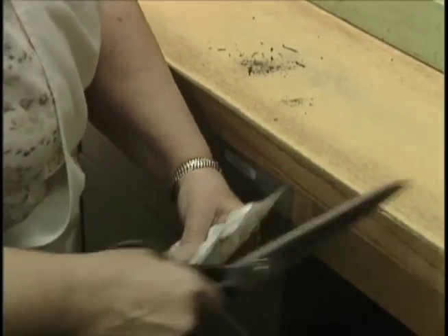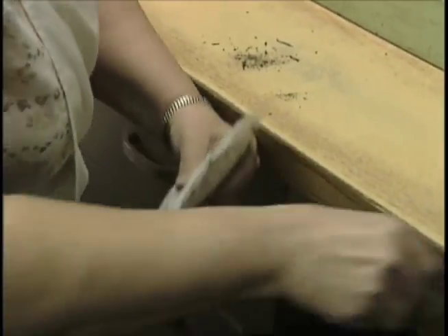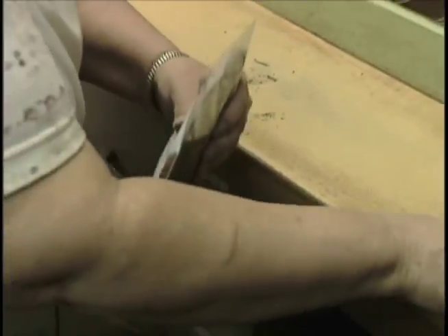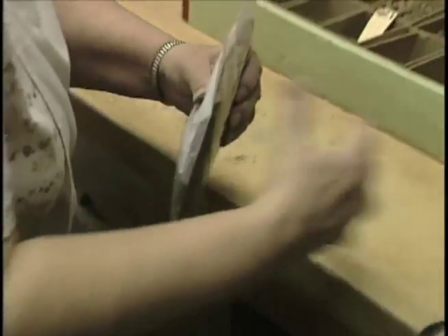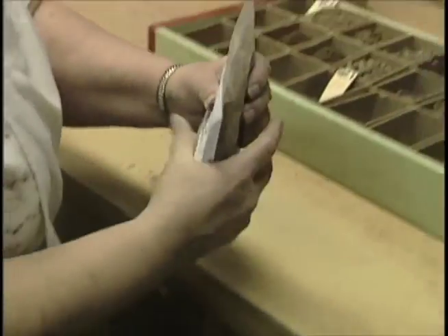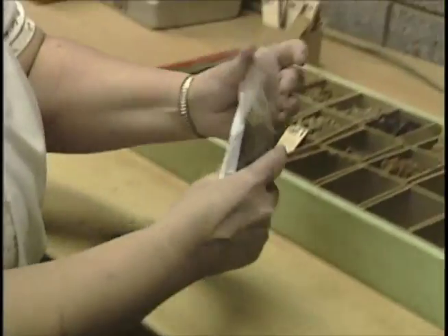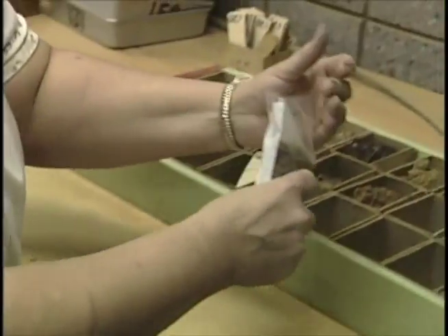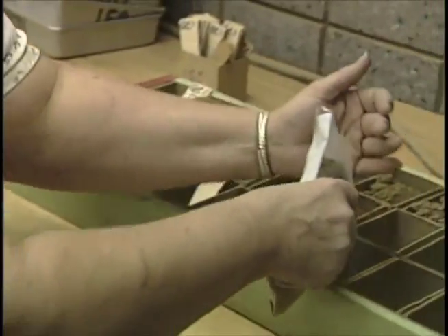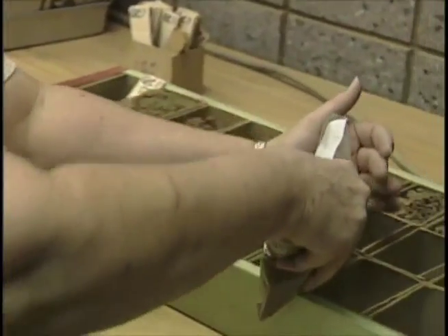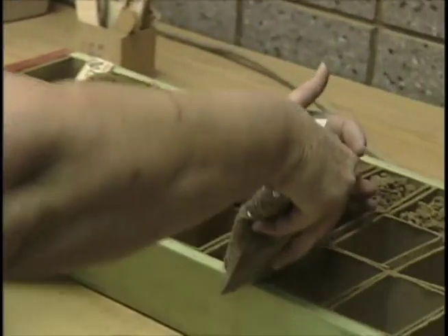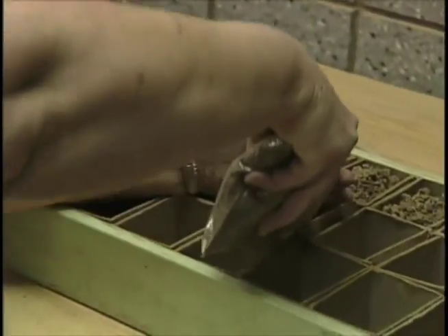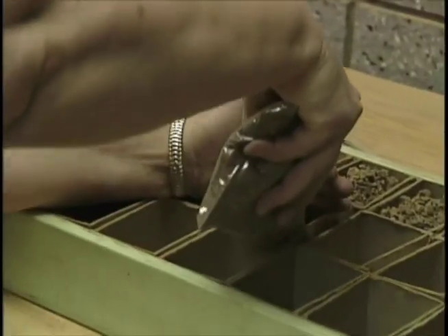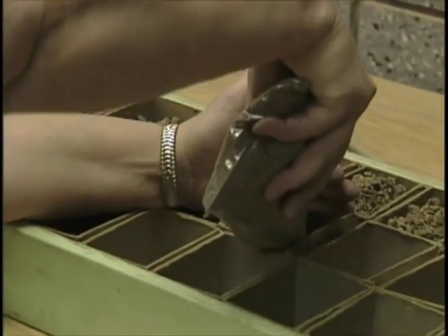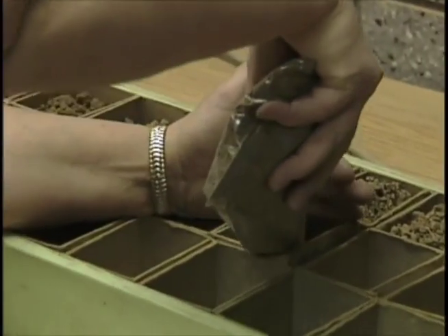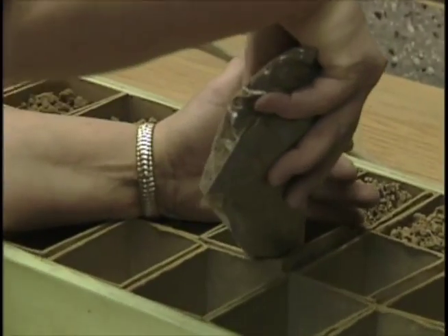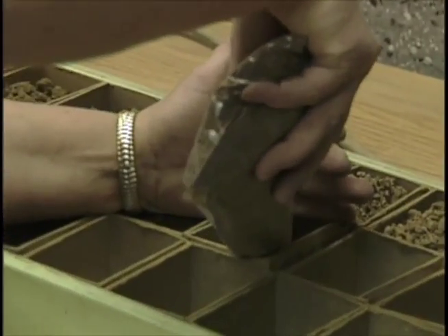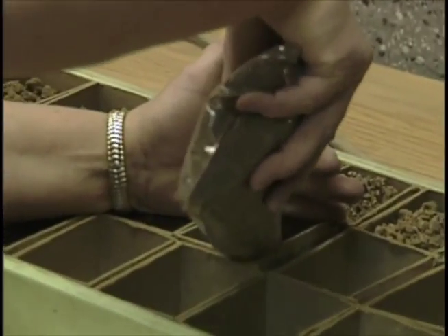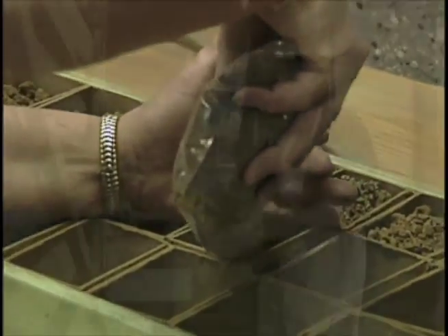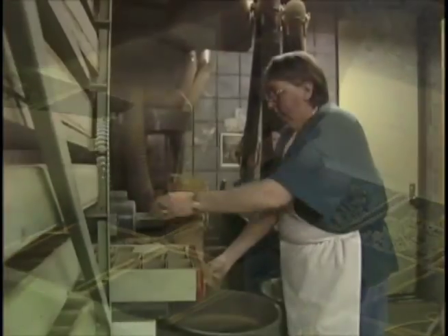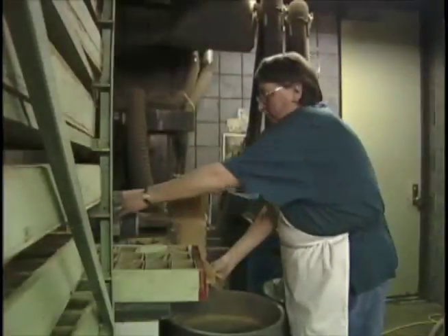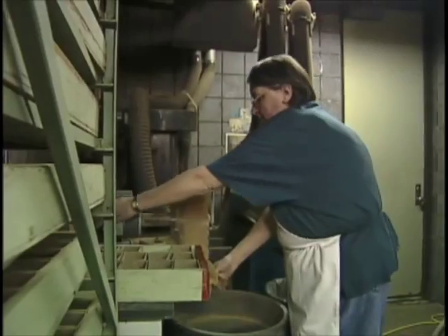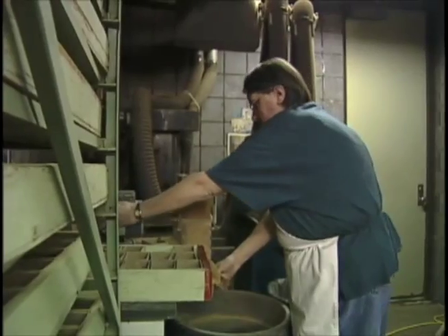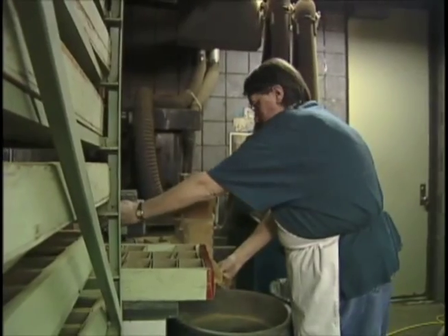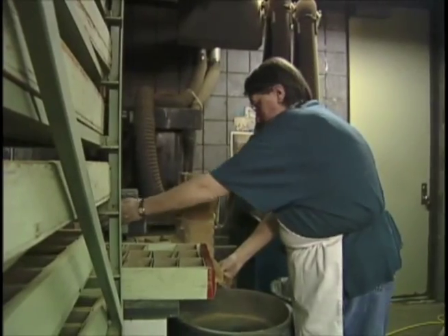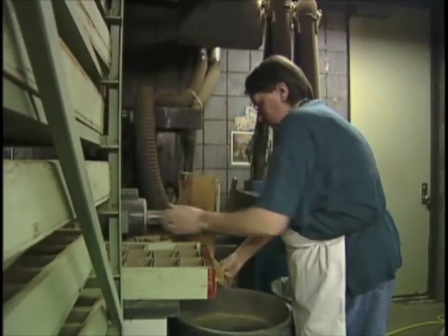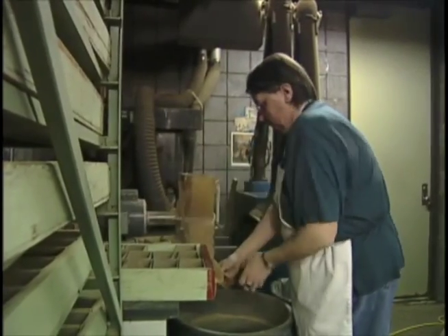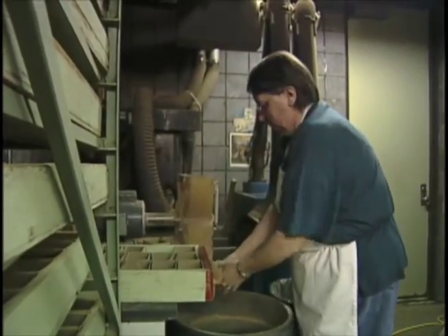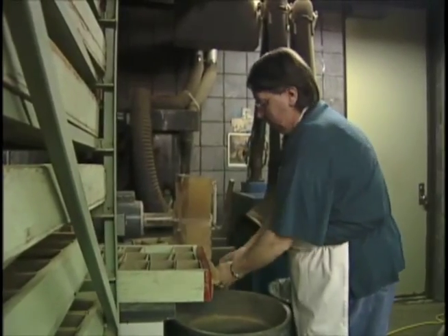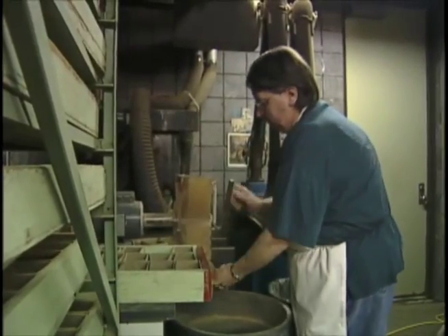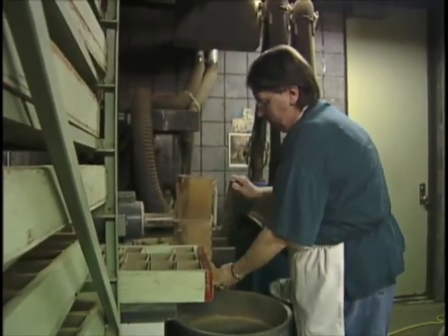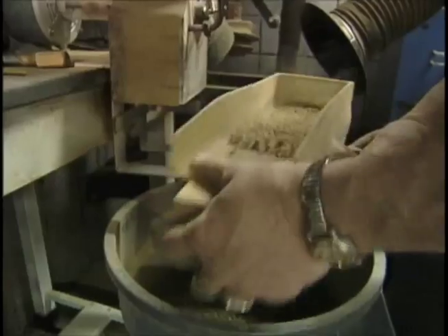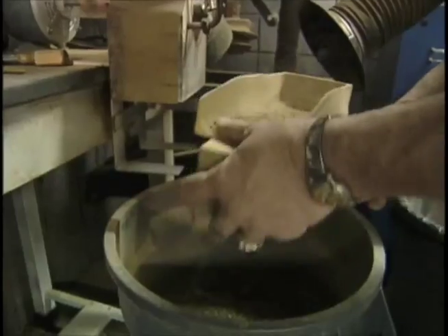They're put into a box, sieved and ground so that we can get a uniform sample for analysis.